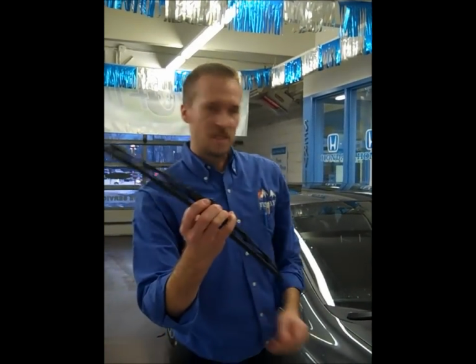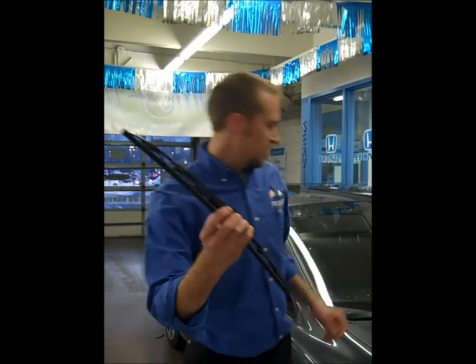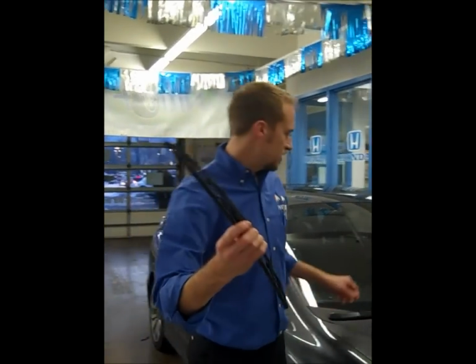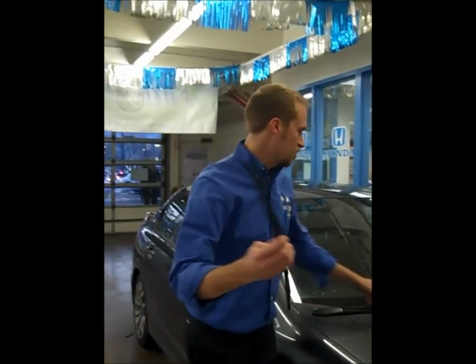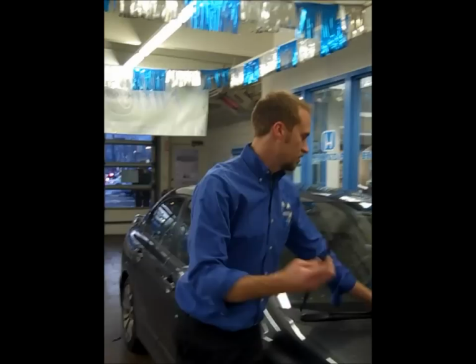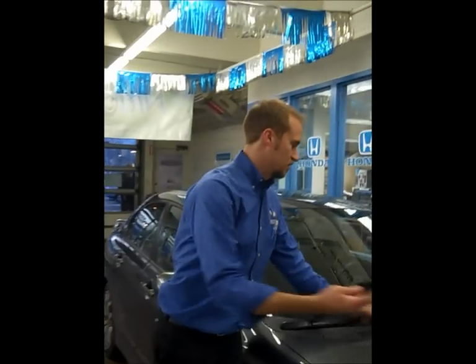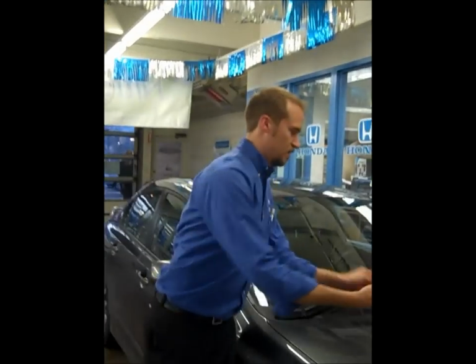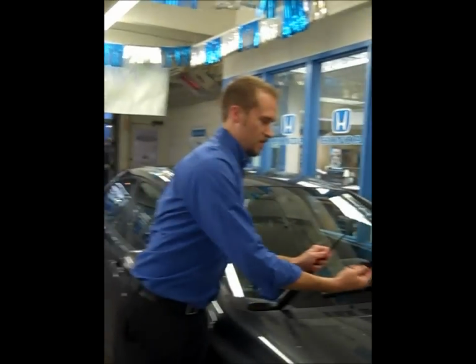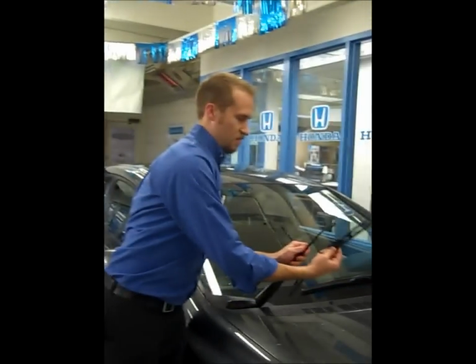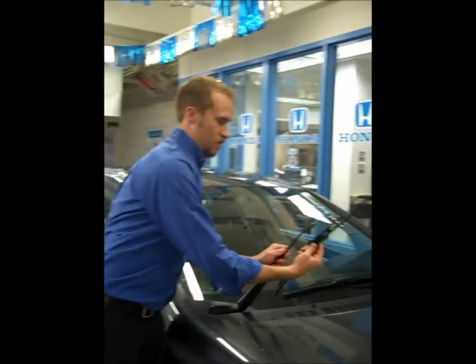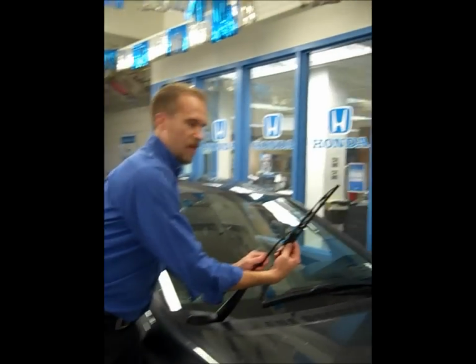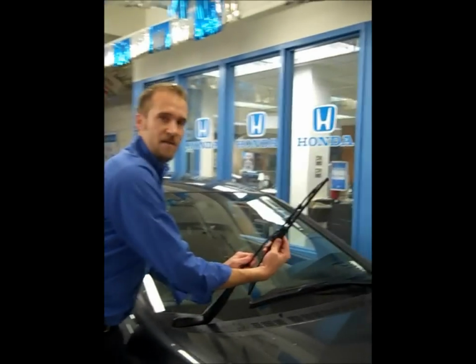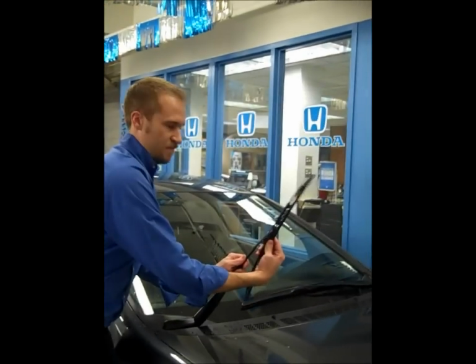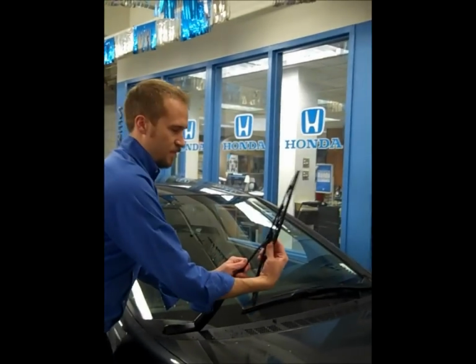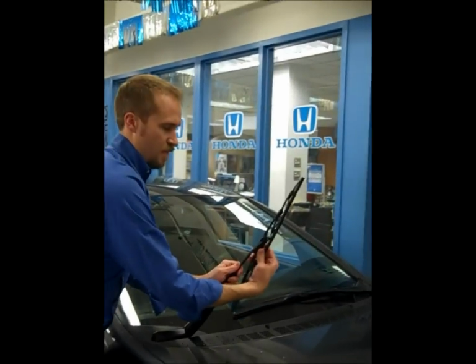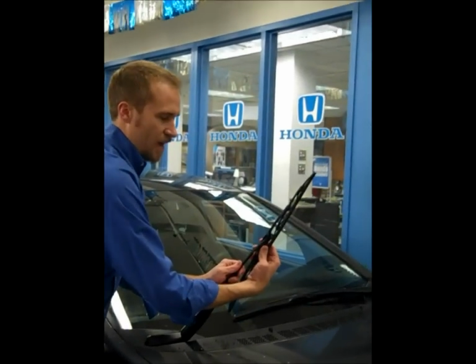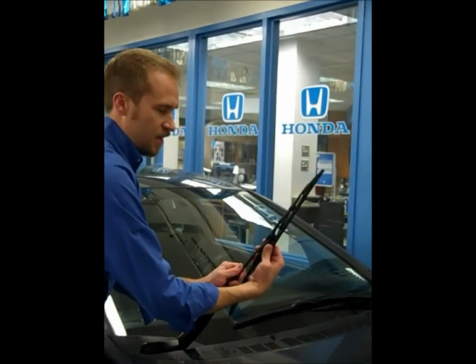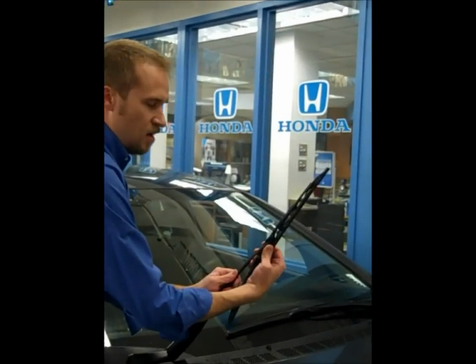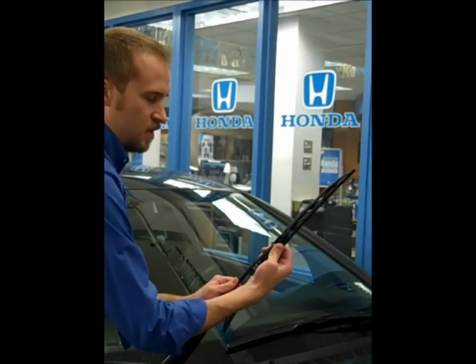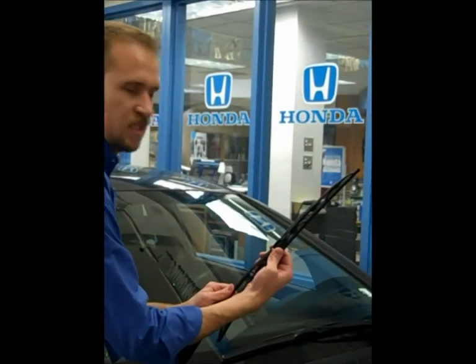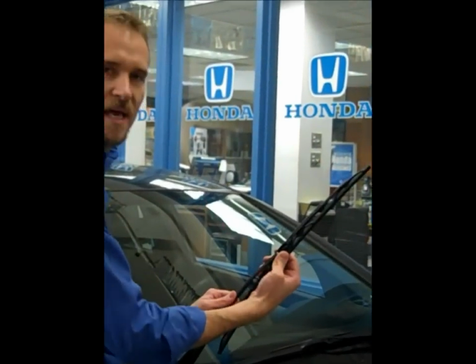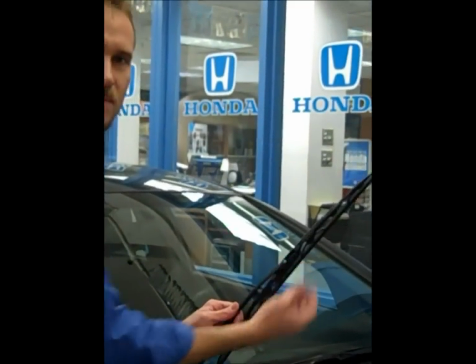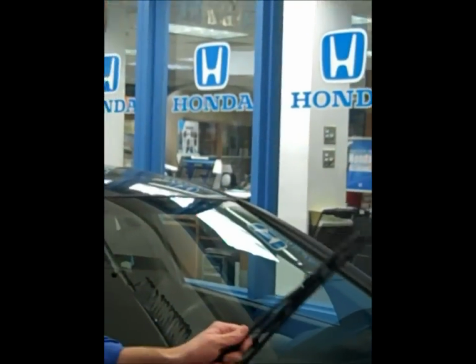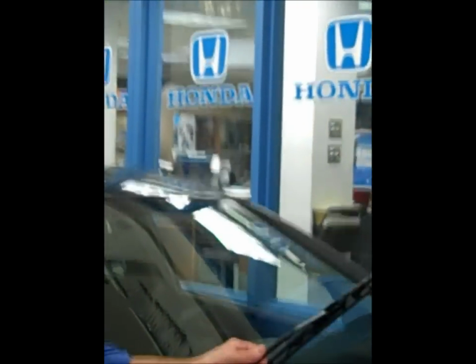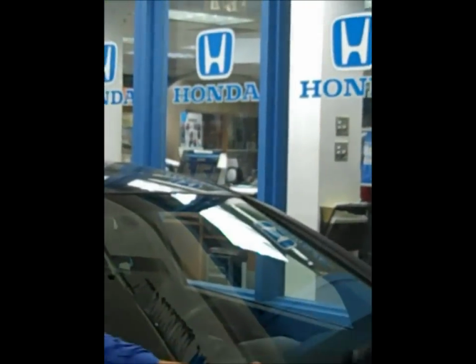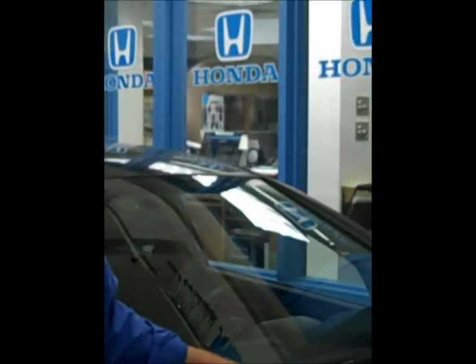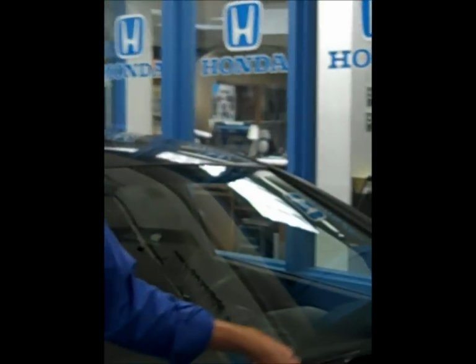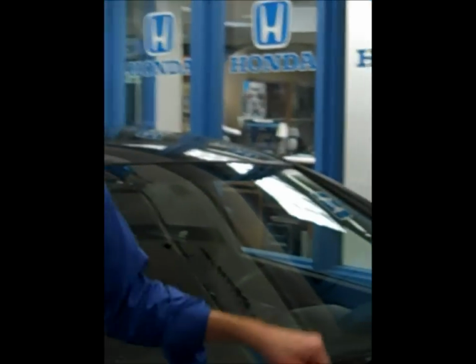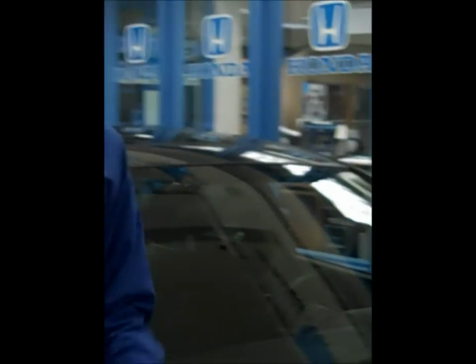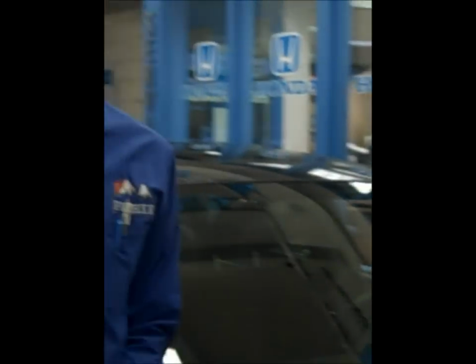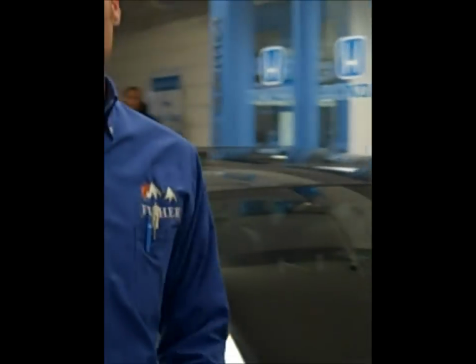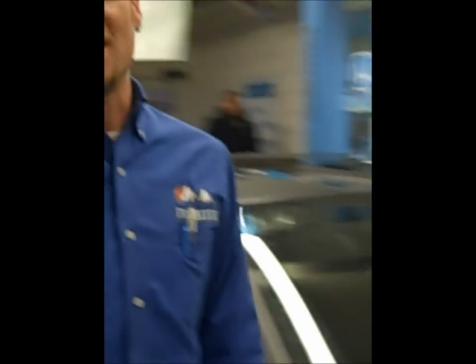Reinstallation assembly: put the blade back on the arm, slide it up to lock it in place. Thanks for watching.